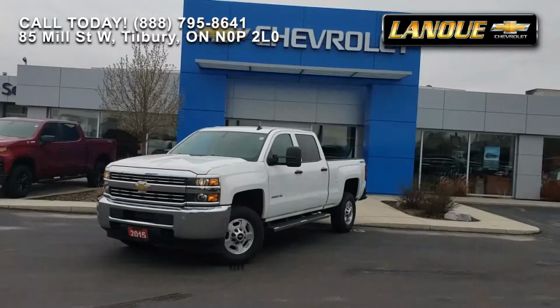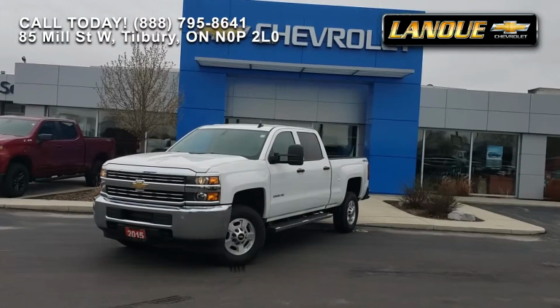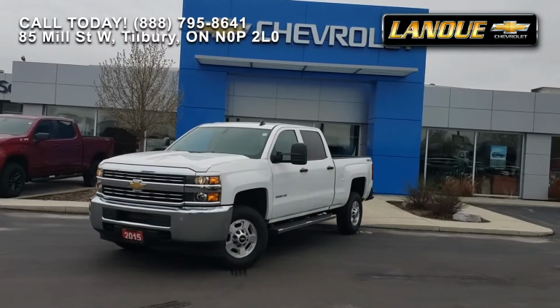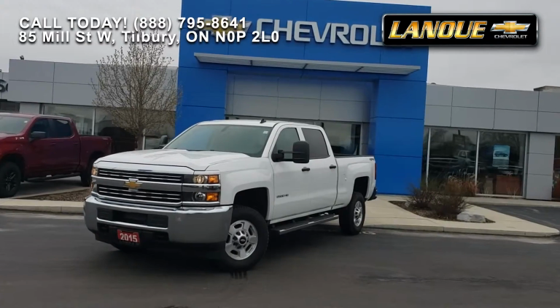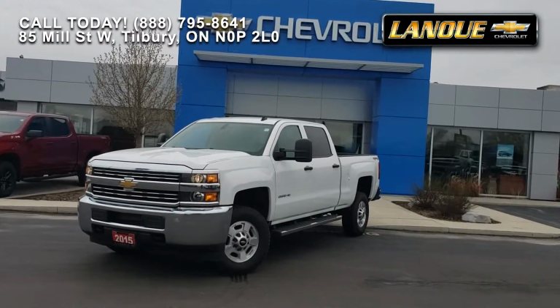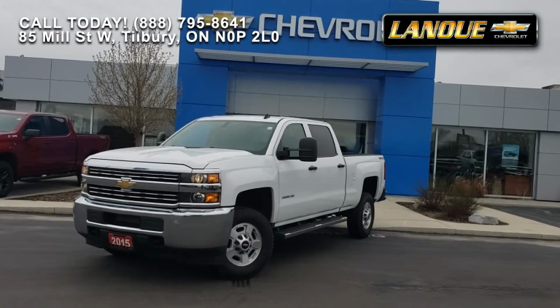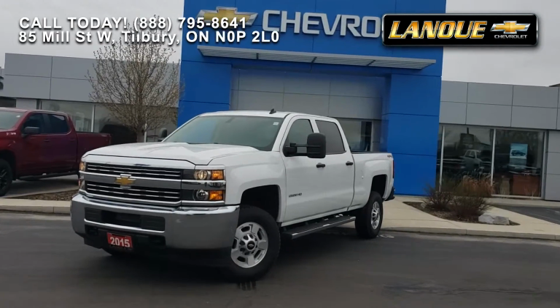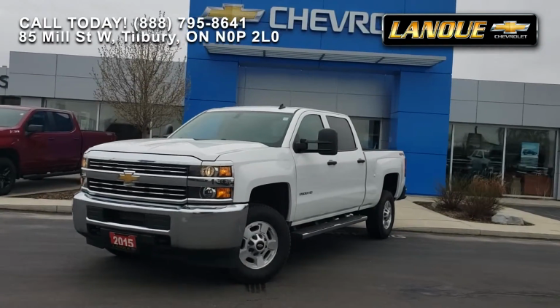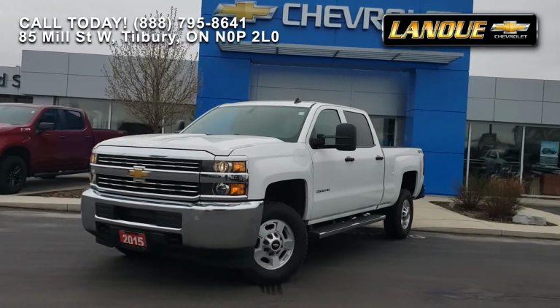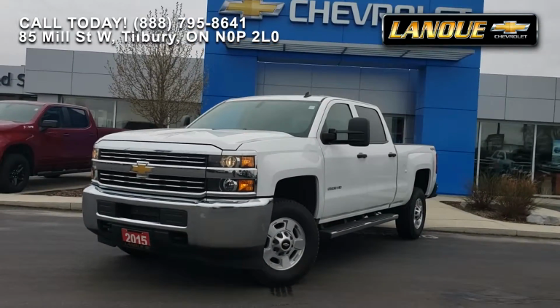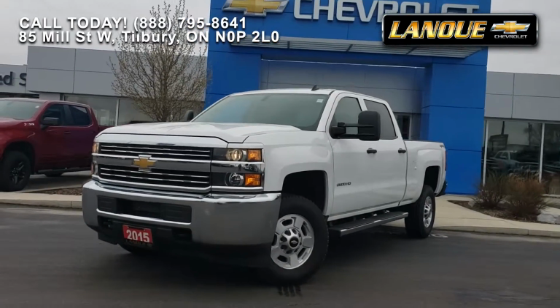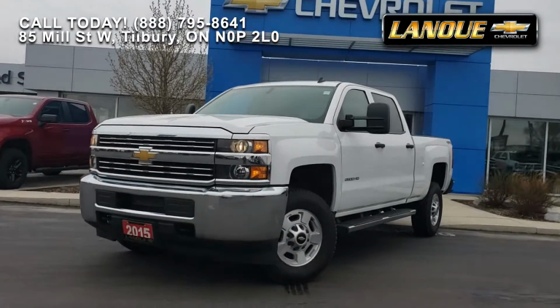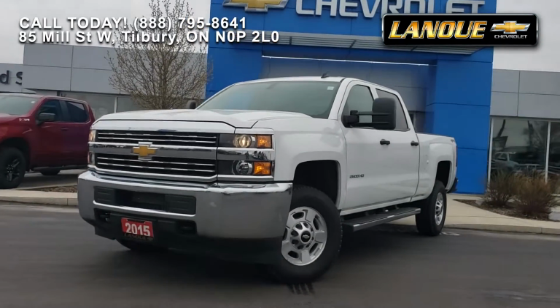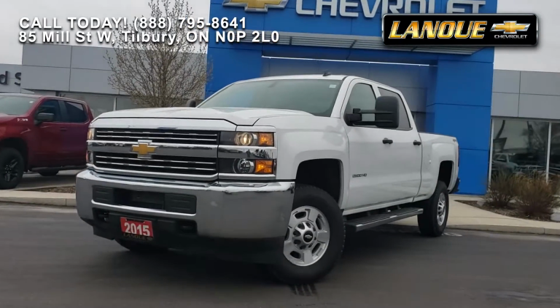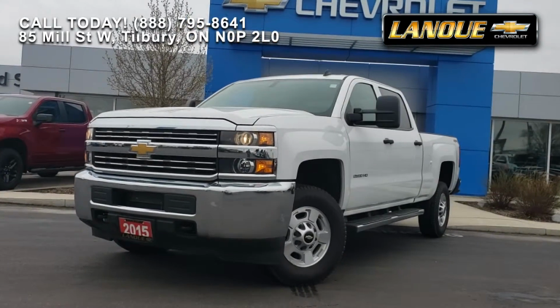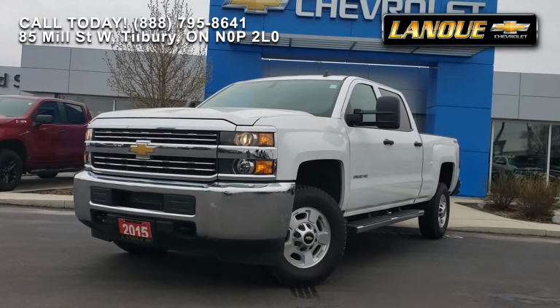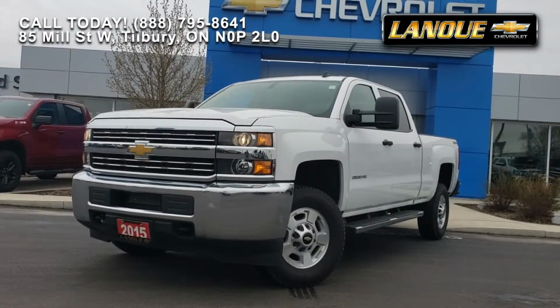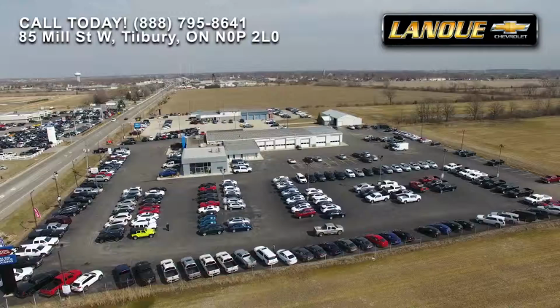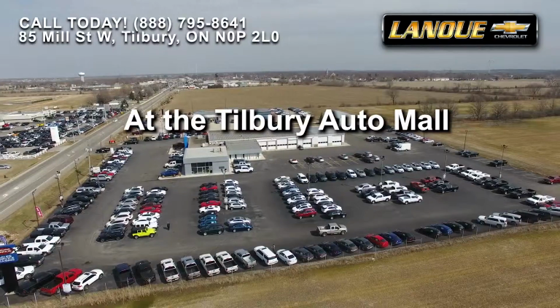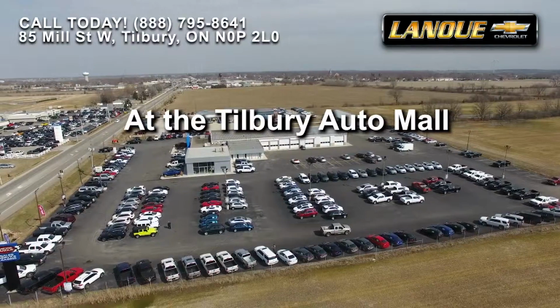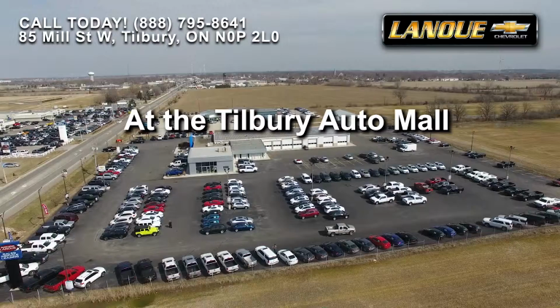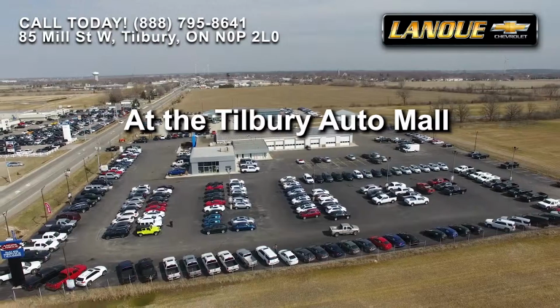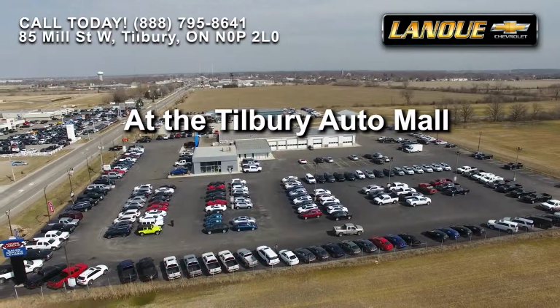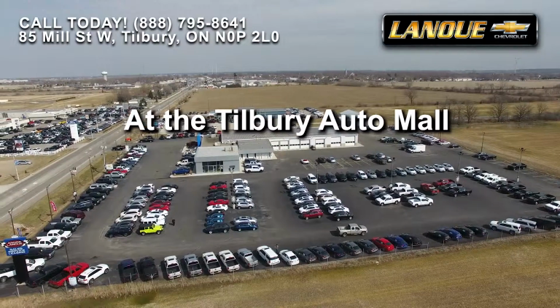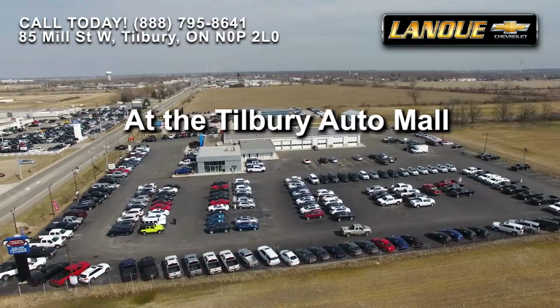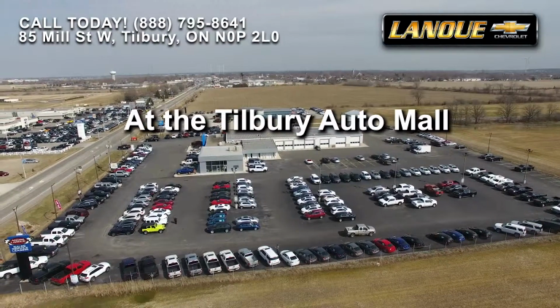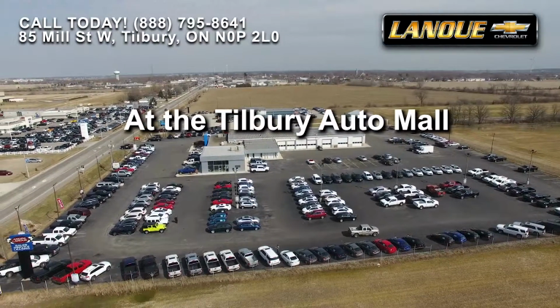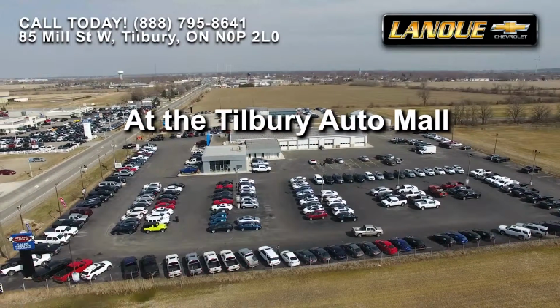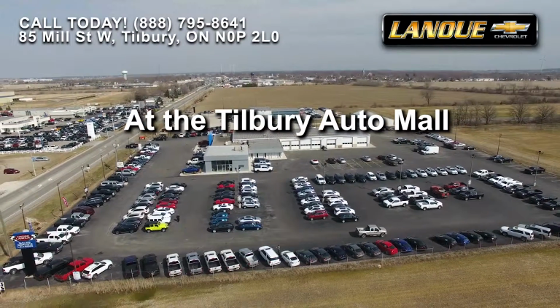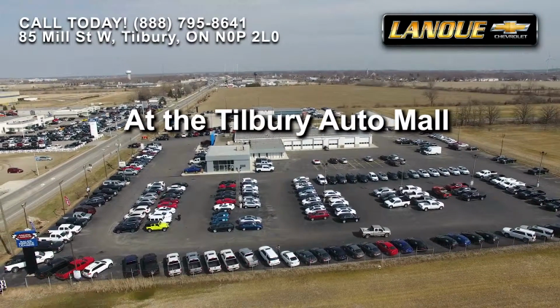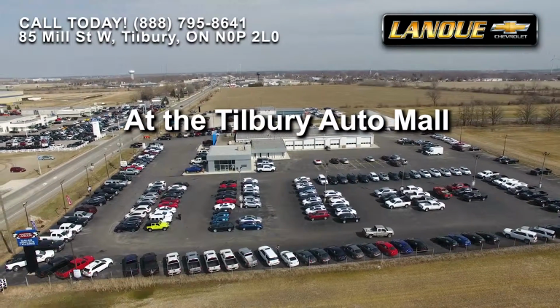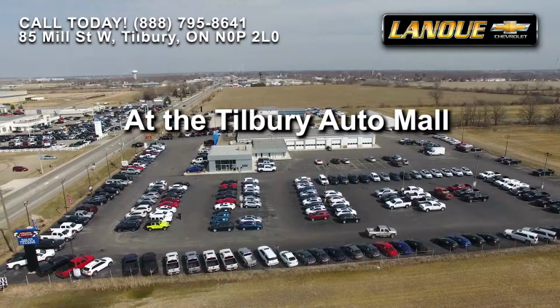There are too many features to list in this short video, so get yourself down to the dealership, conveniently located in the Tilbury Auto Mall.